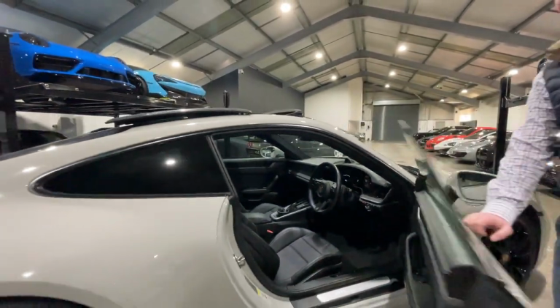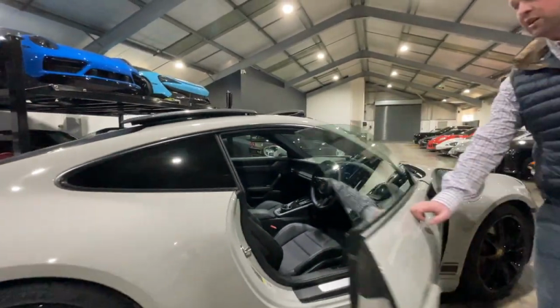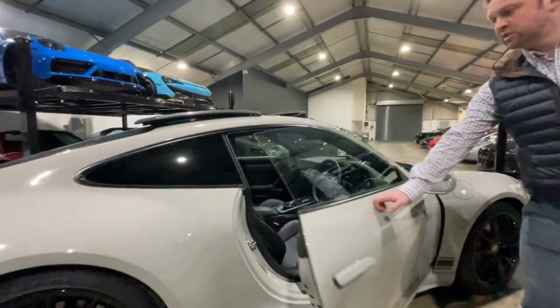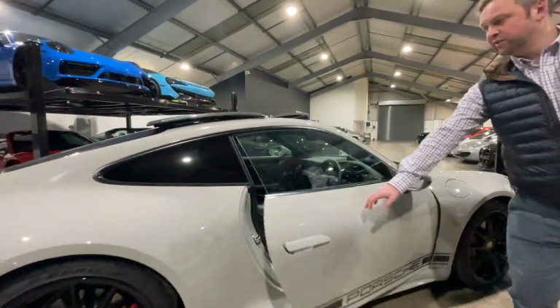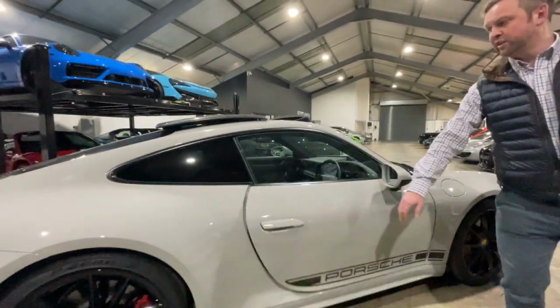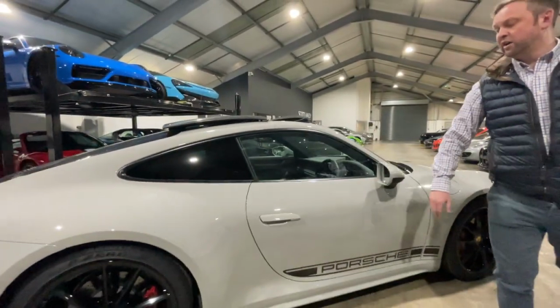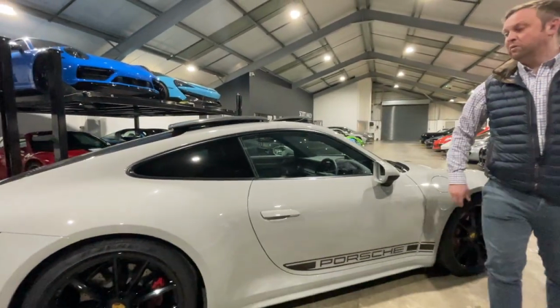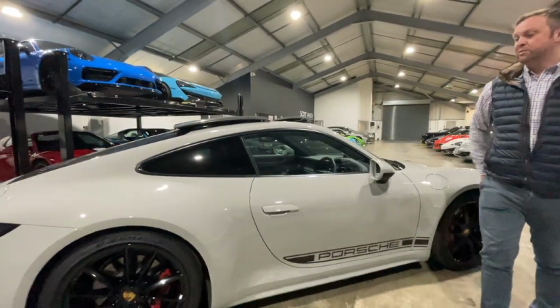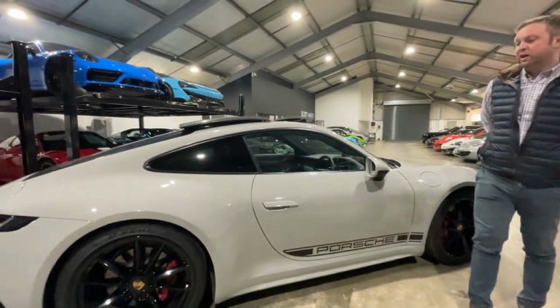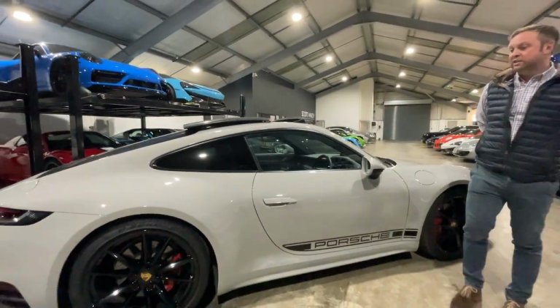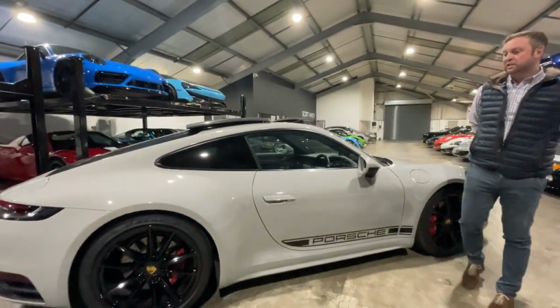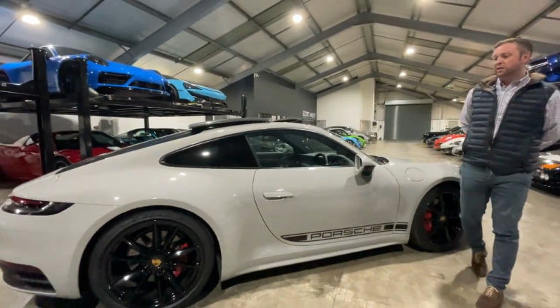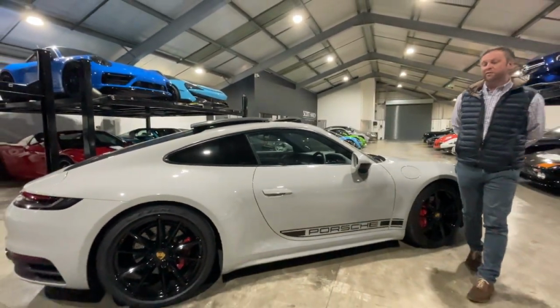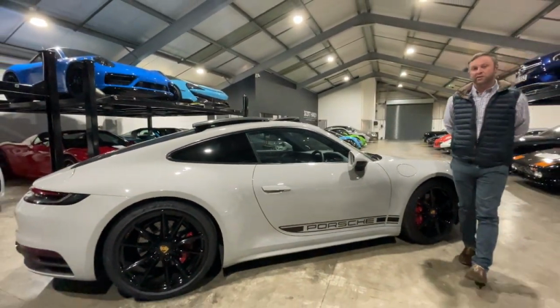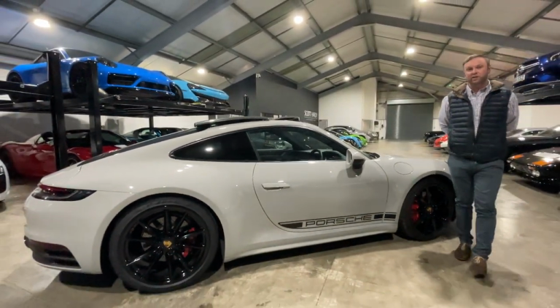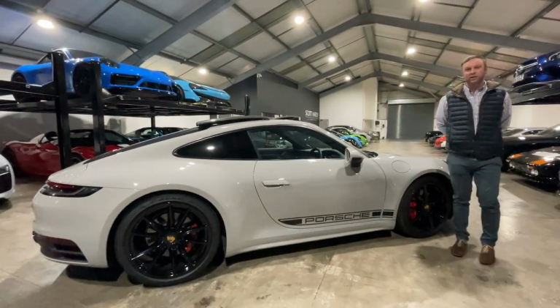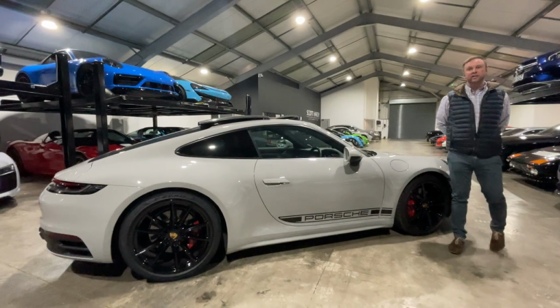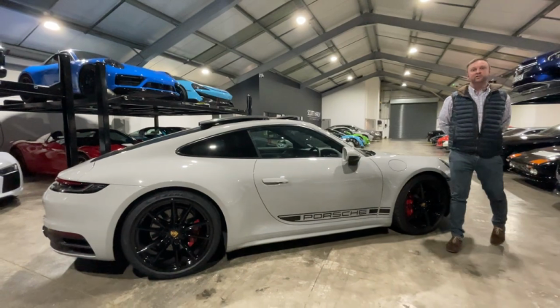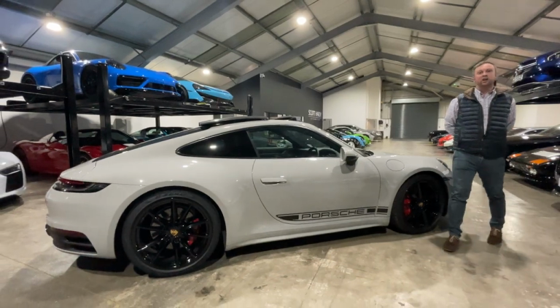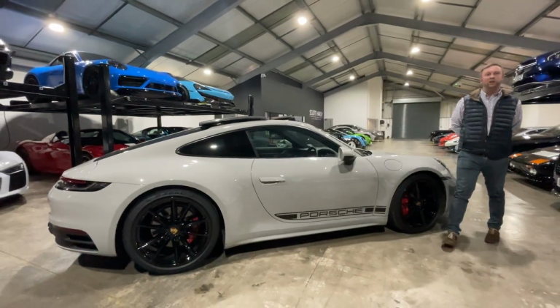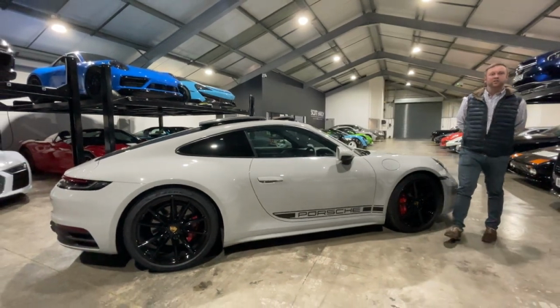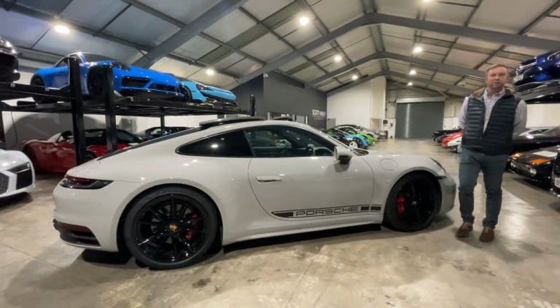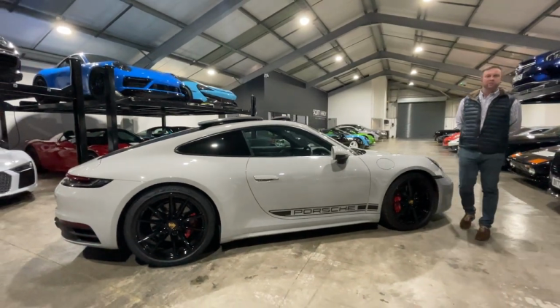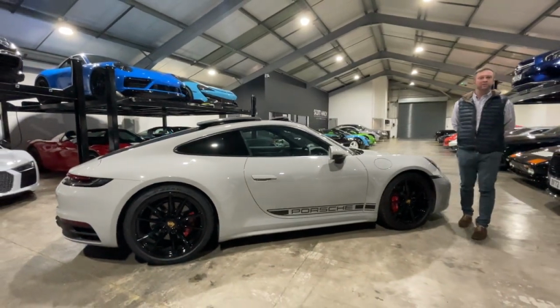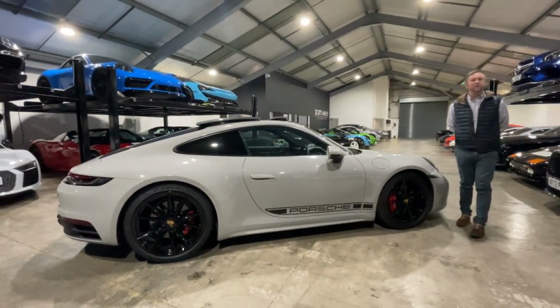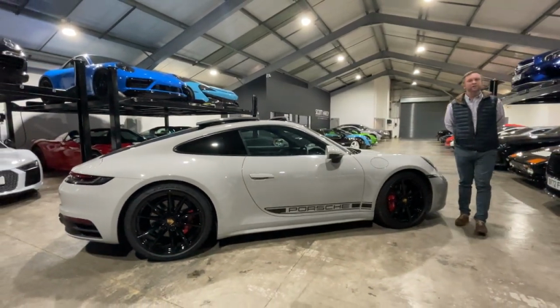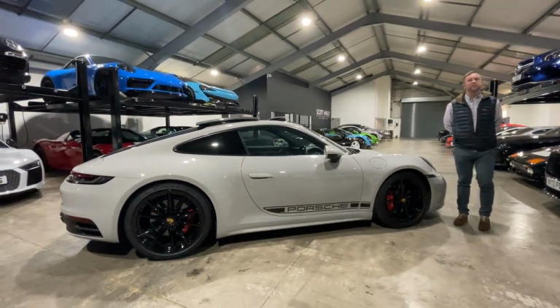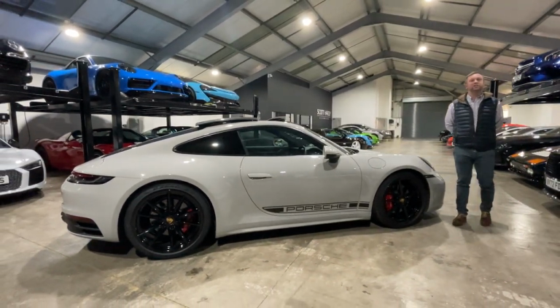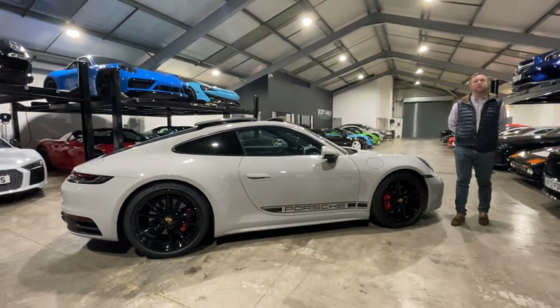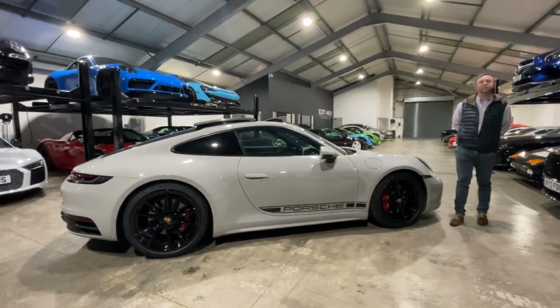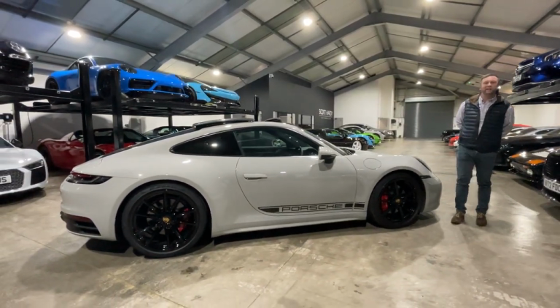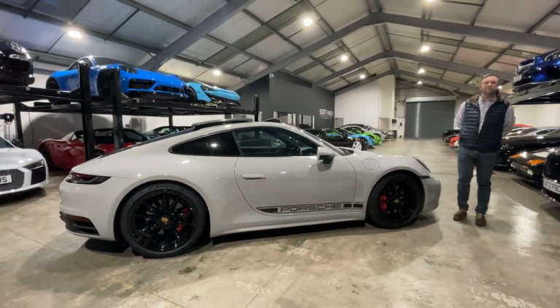This car is currently on our website for sale today at Scott Hardy Automotive. Do give us a call, thank you.